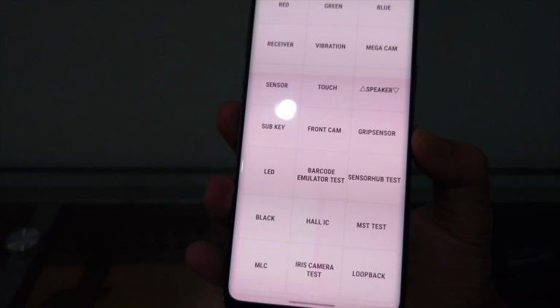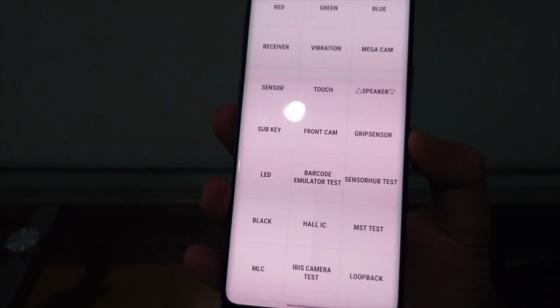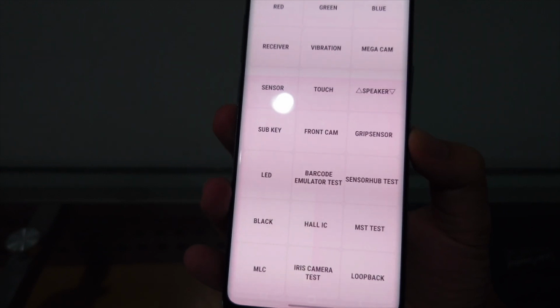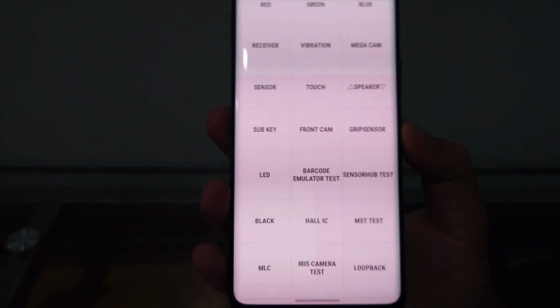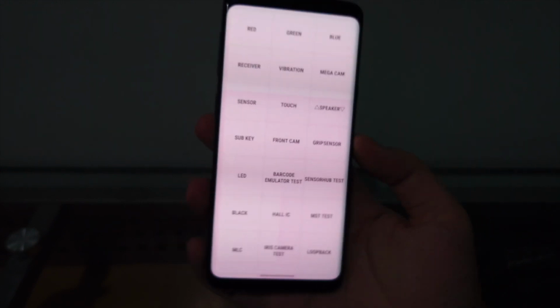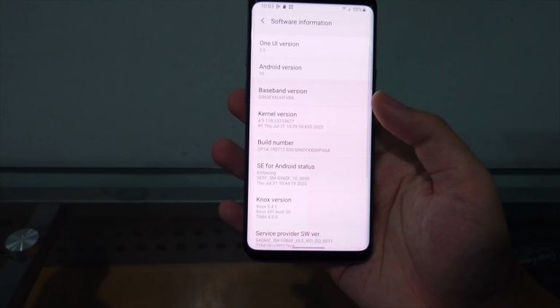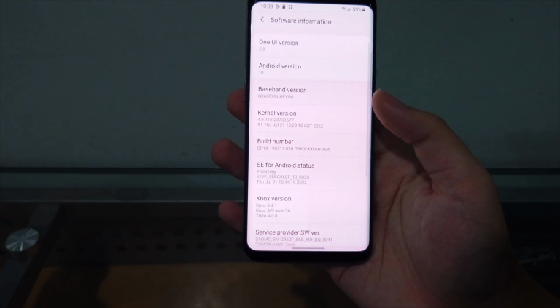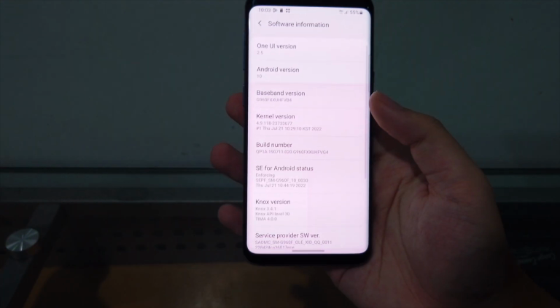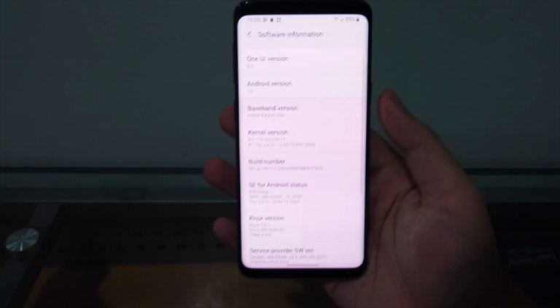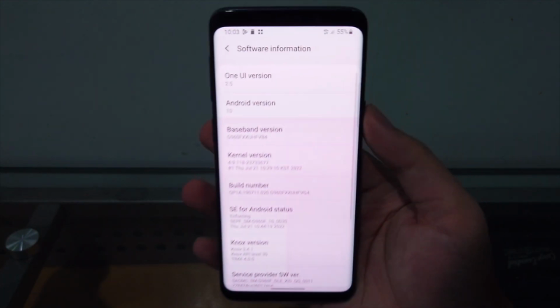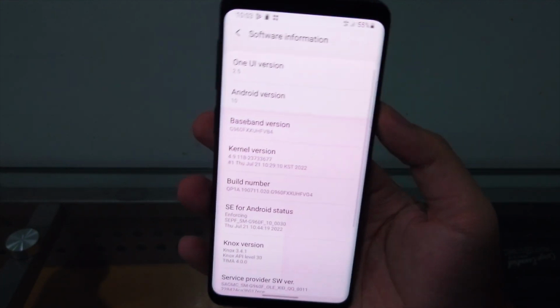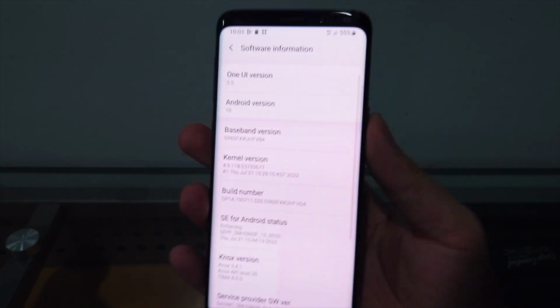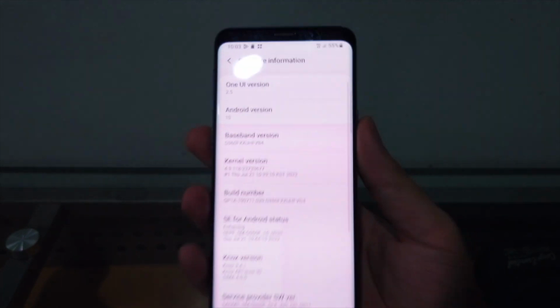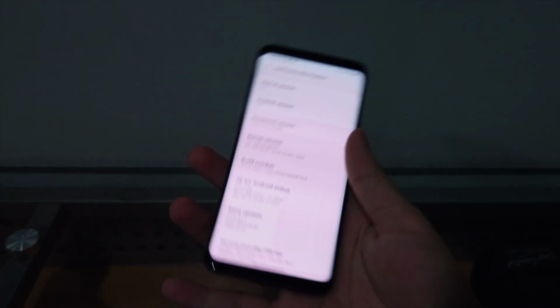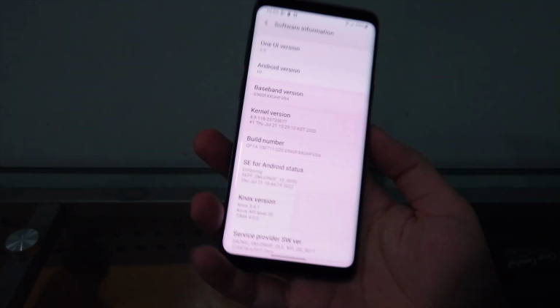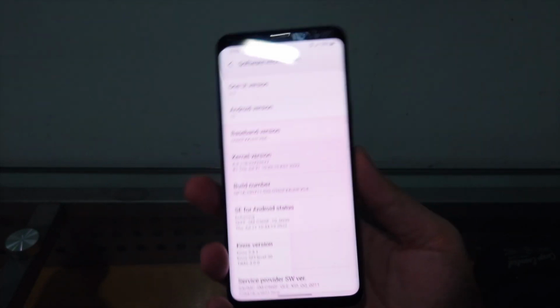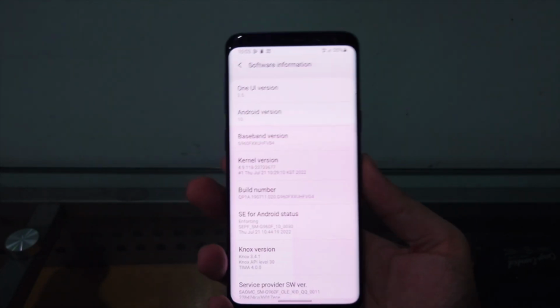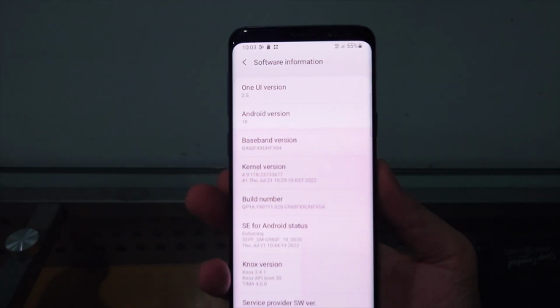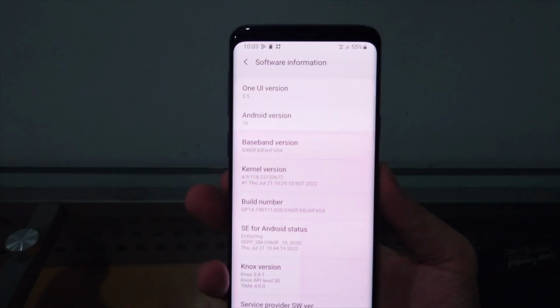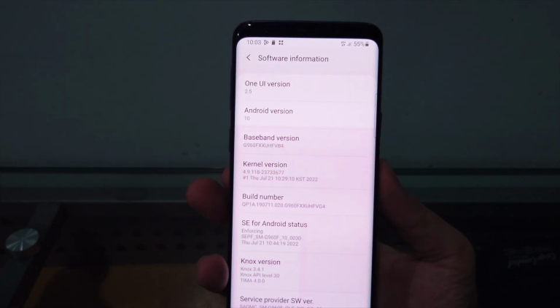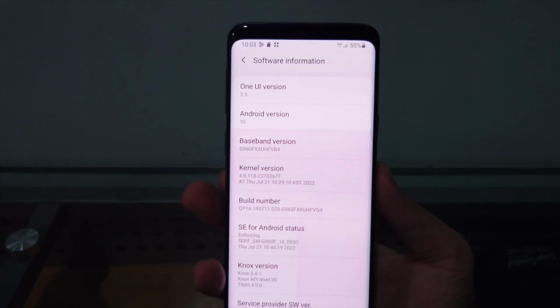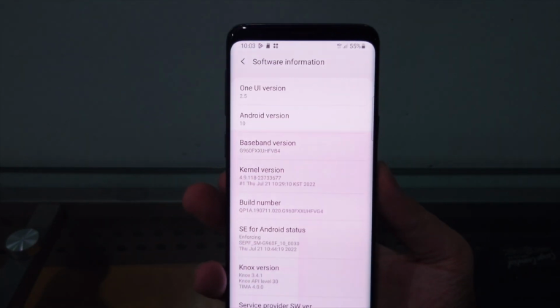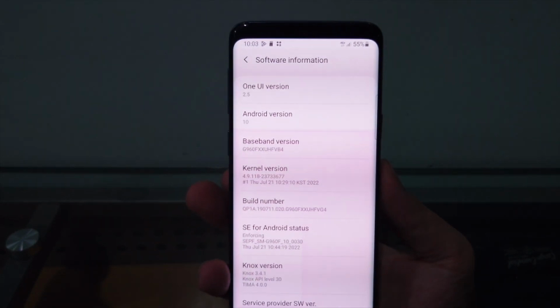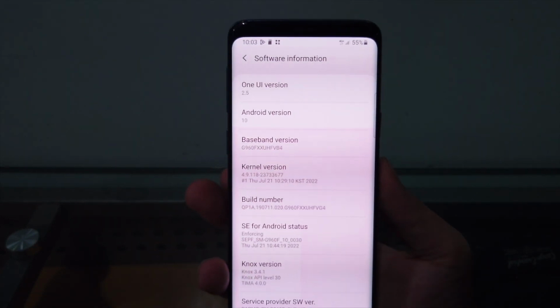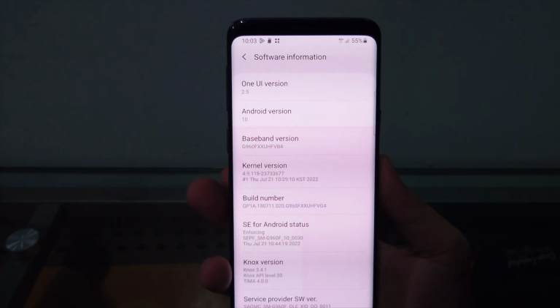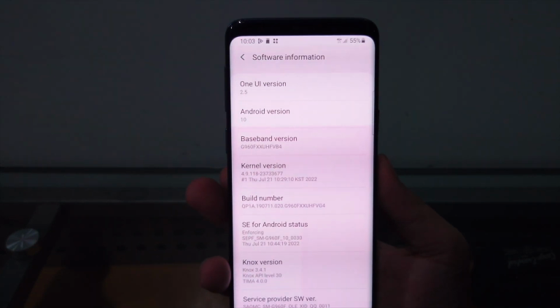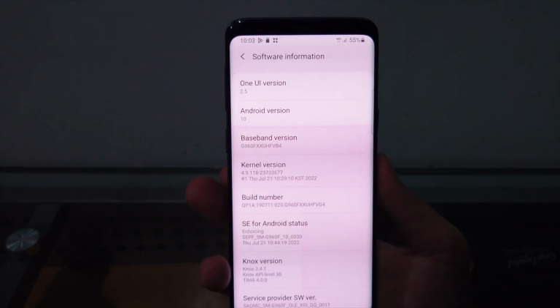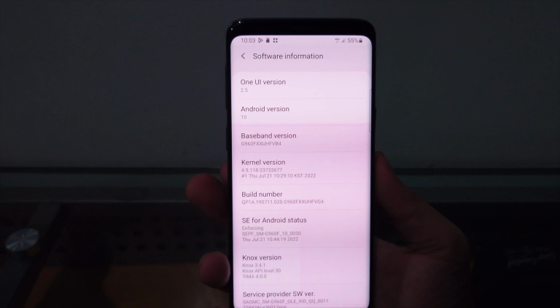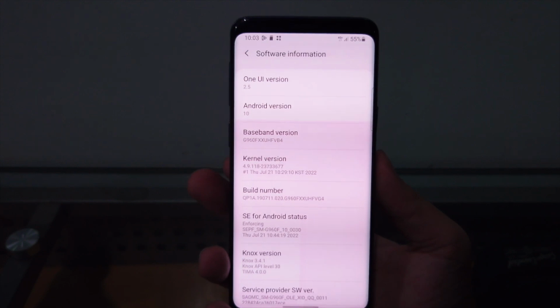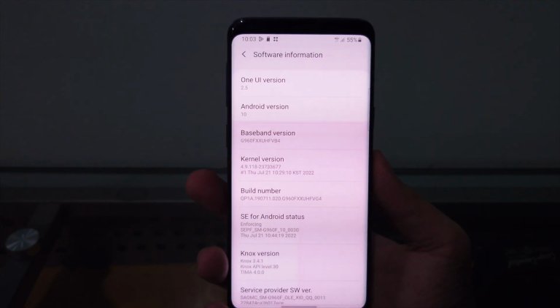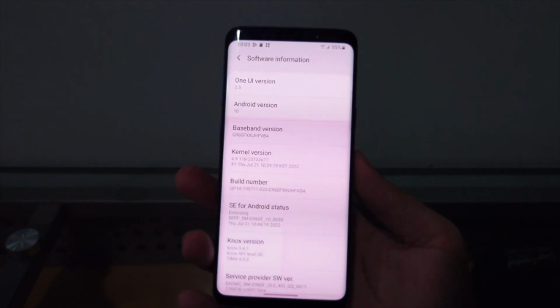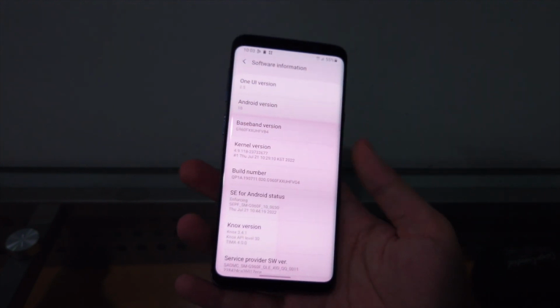You can see this phone is running the latest version of its supported software, which is One UI 2.5 on Android 10.